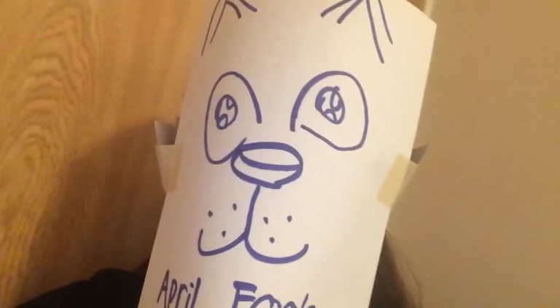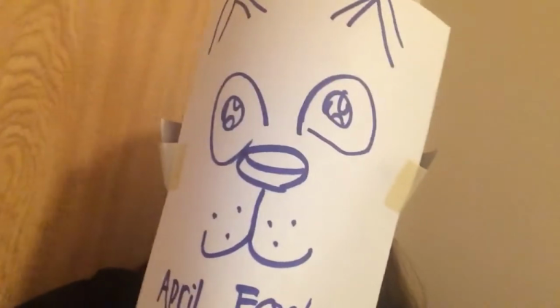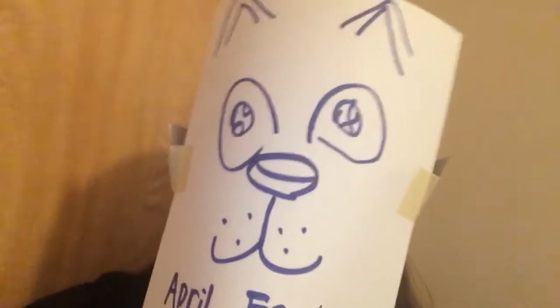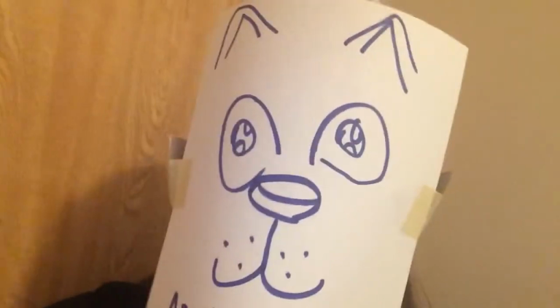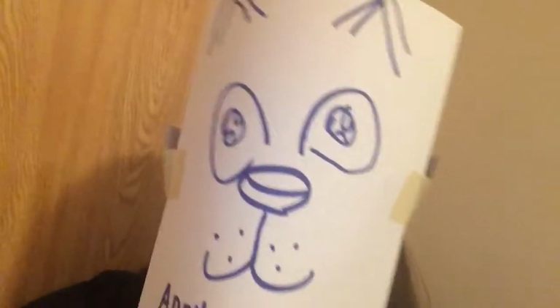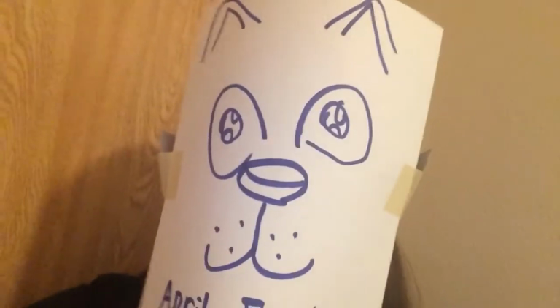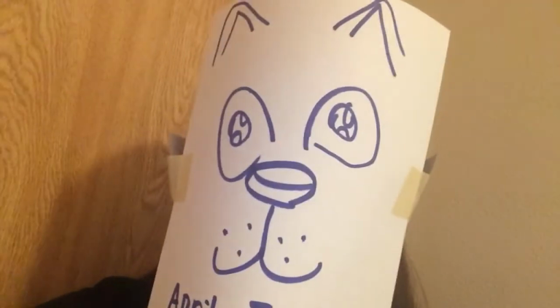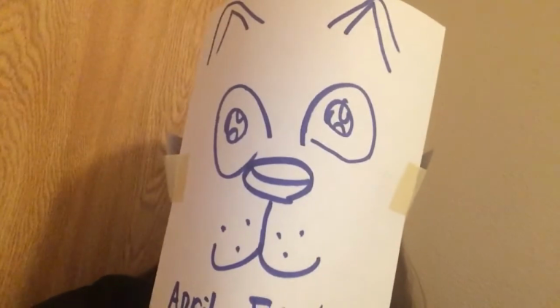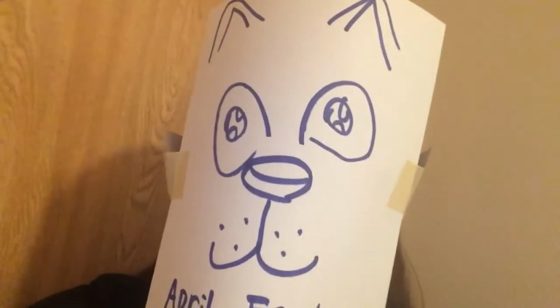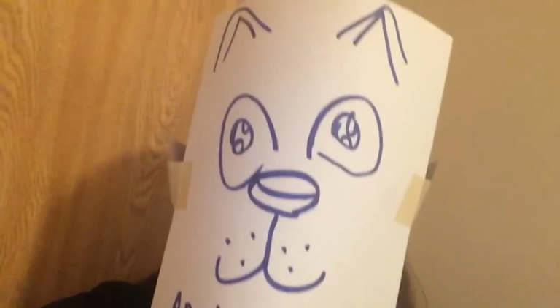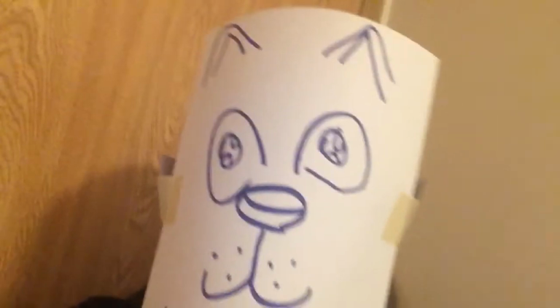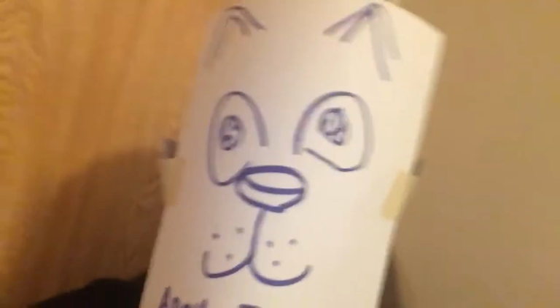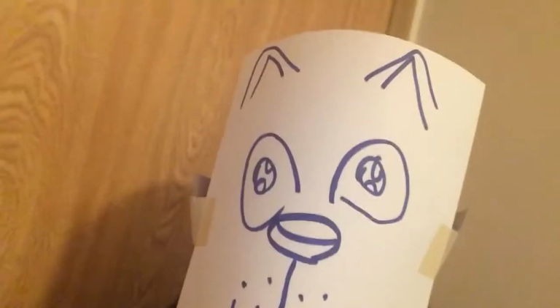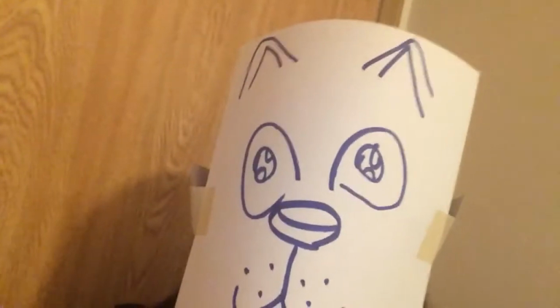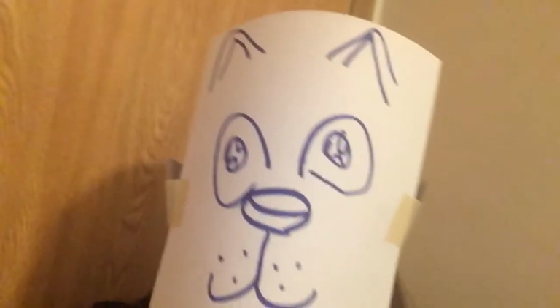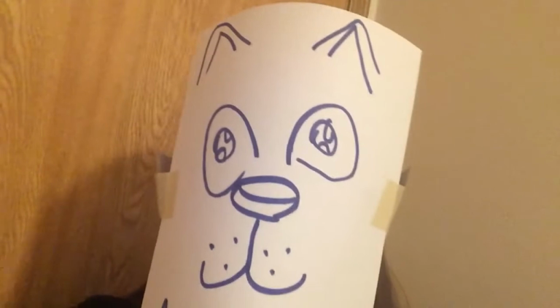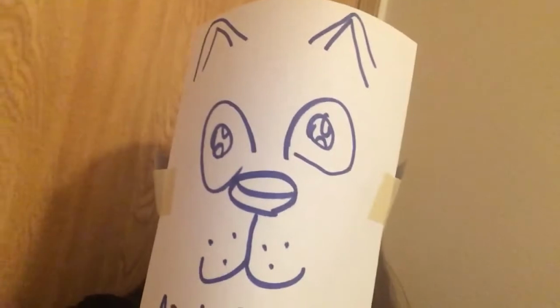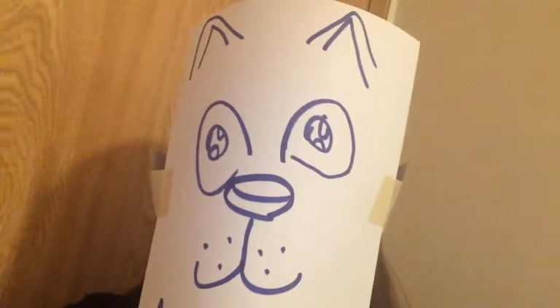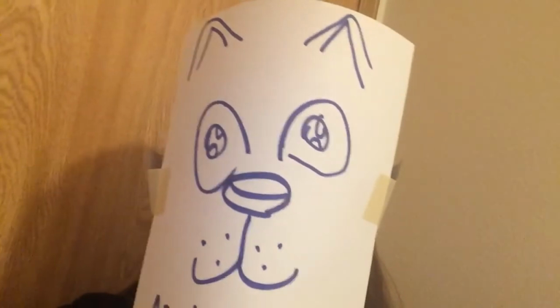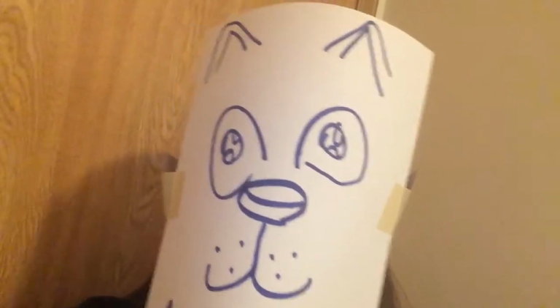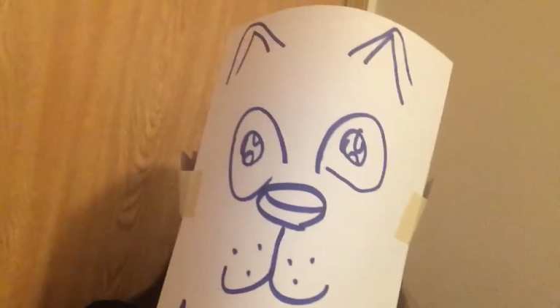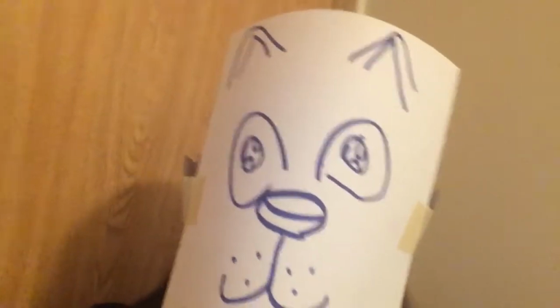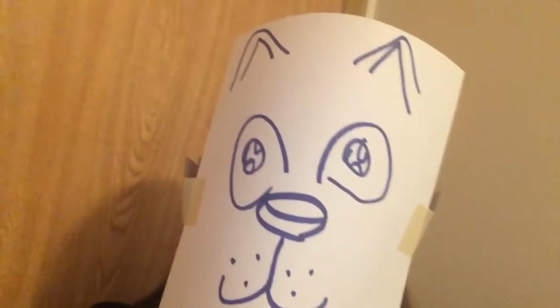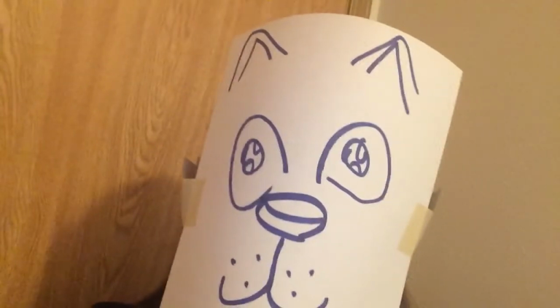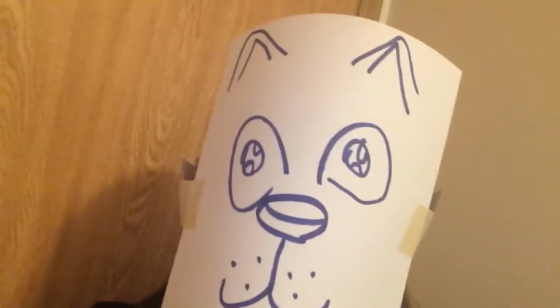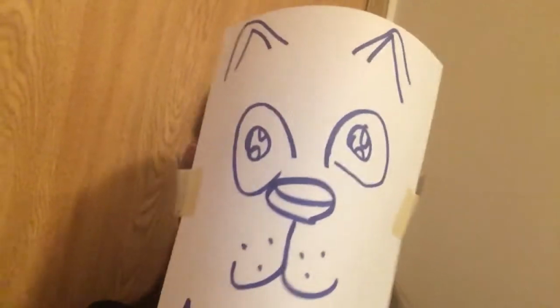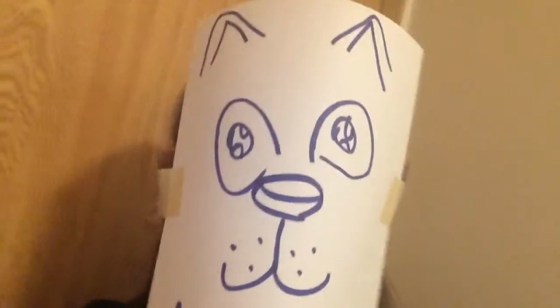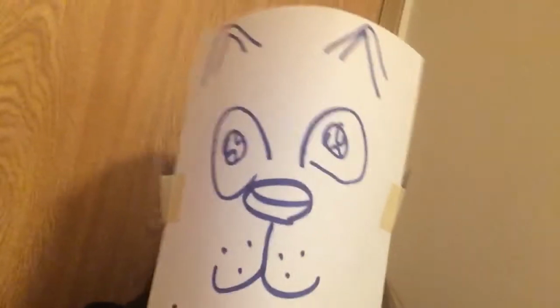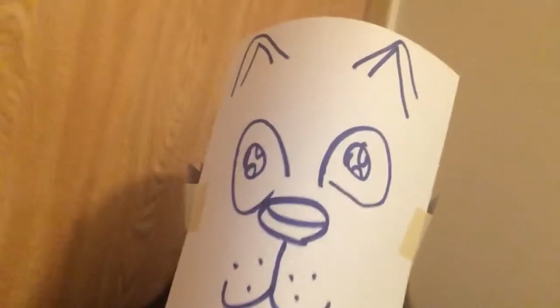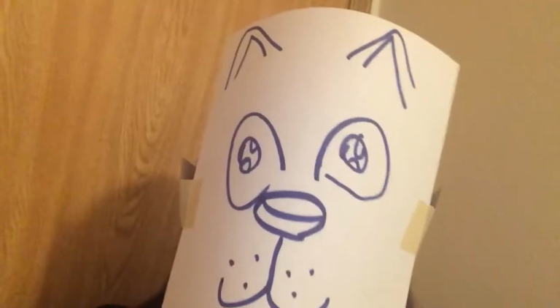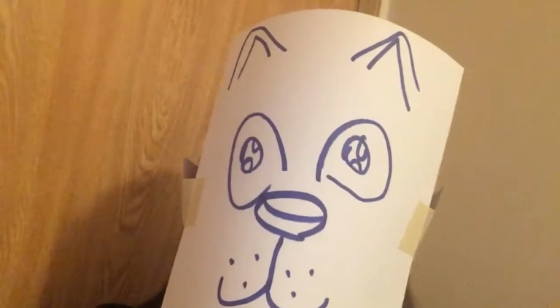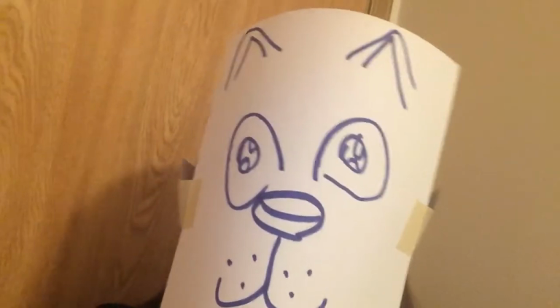Happy April Fool's Day everyone. Happy Easter. I hope you're all doing very well. This is just a quick video to let you know that no, I'm not dead.